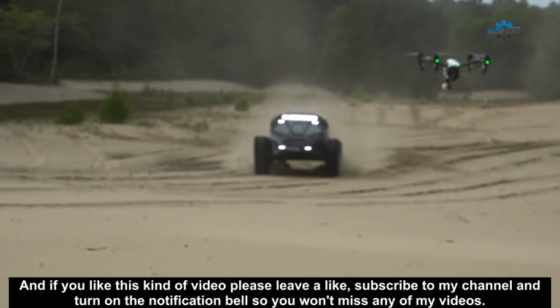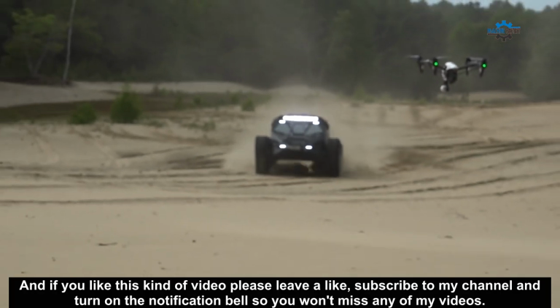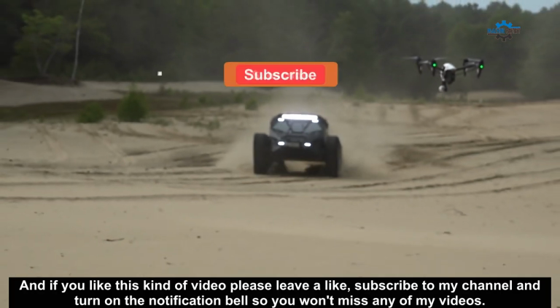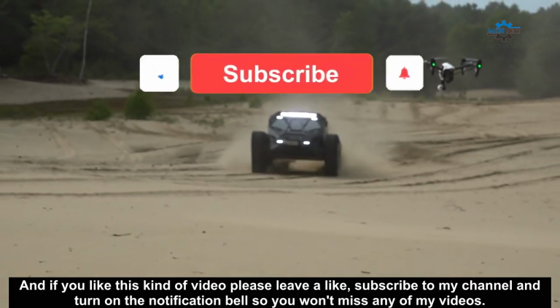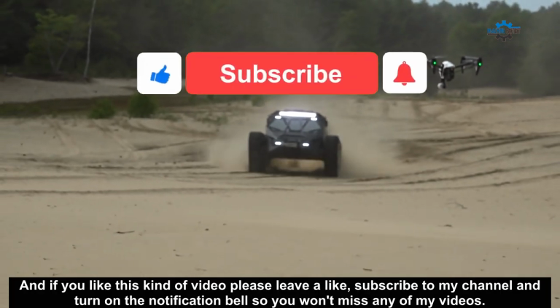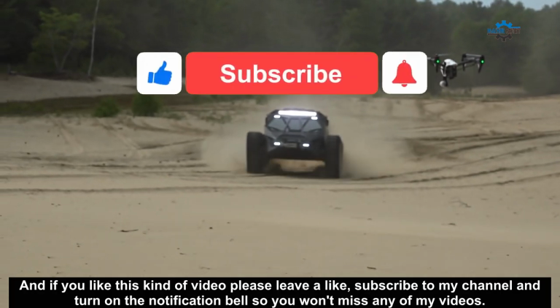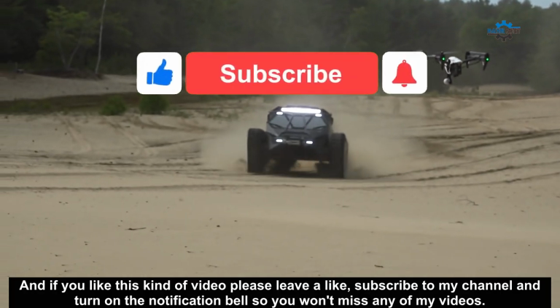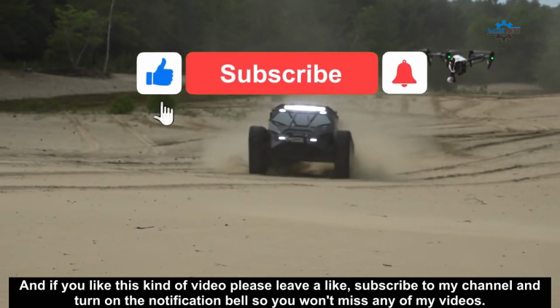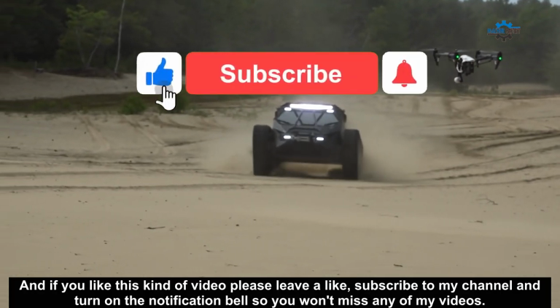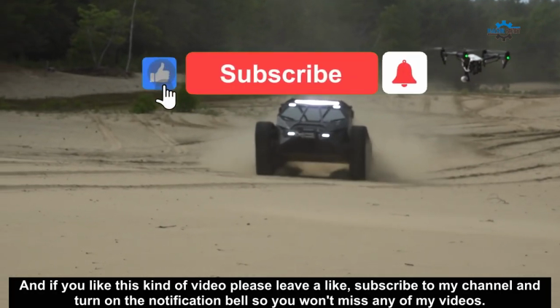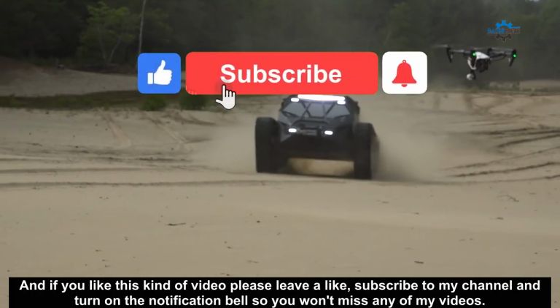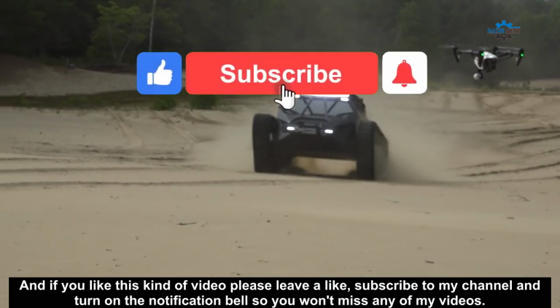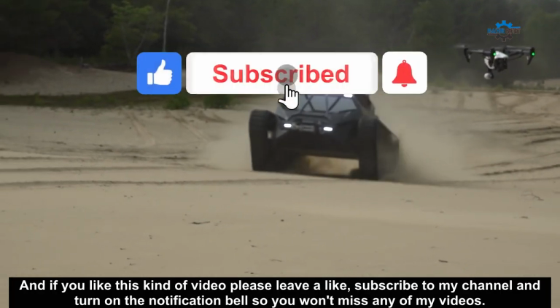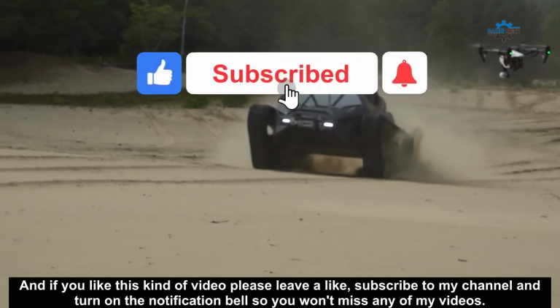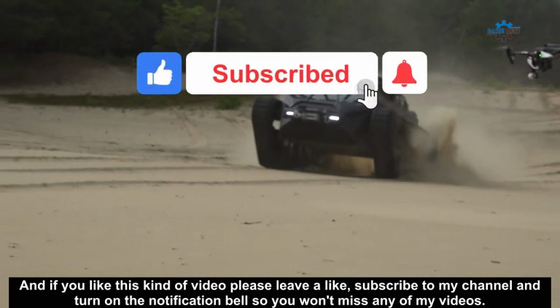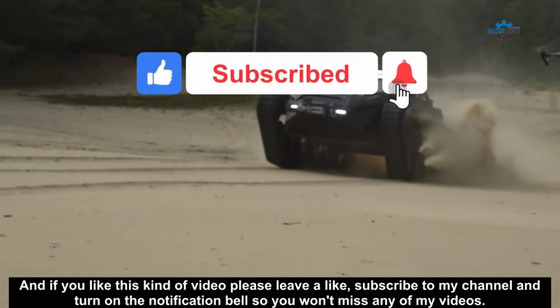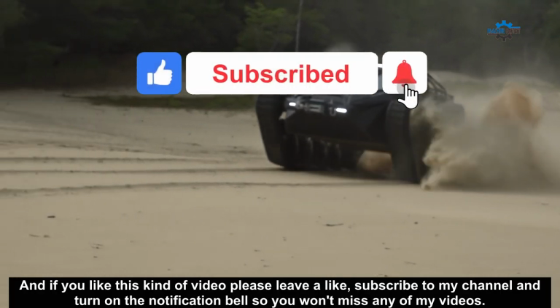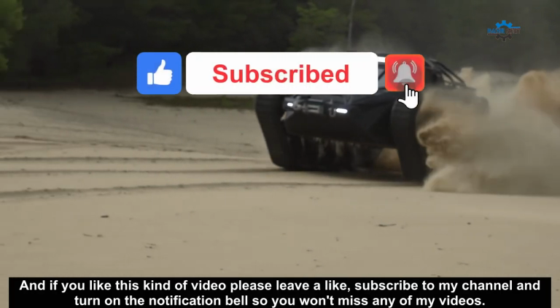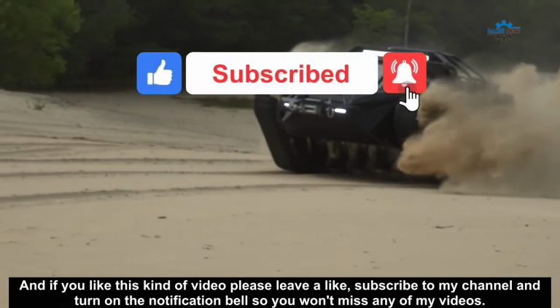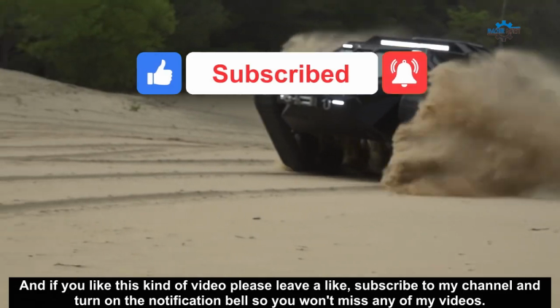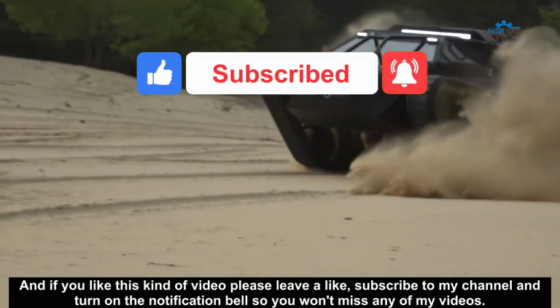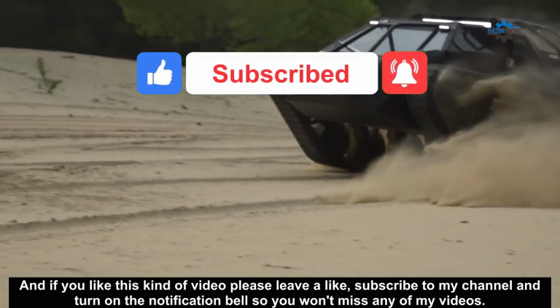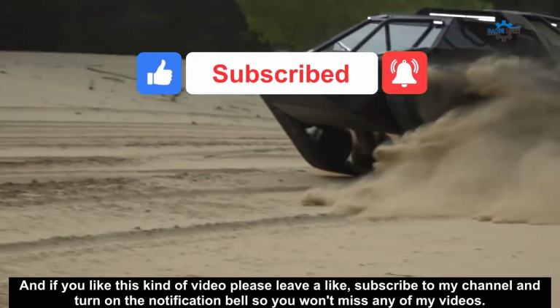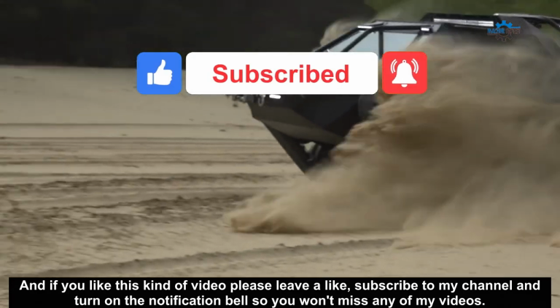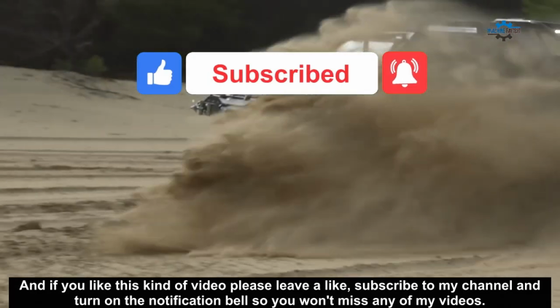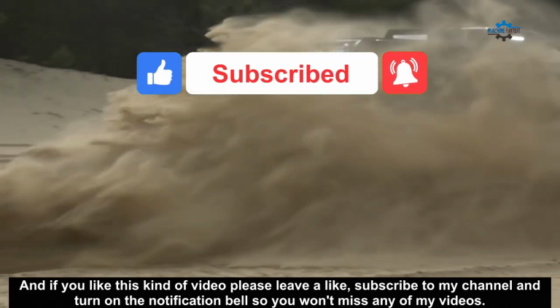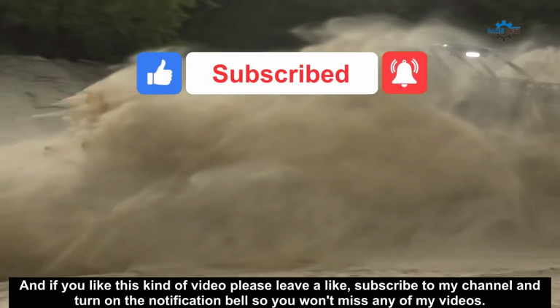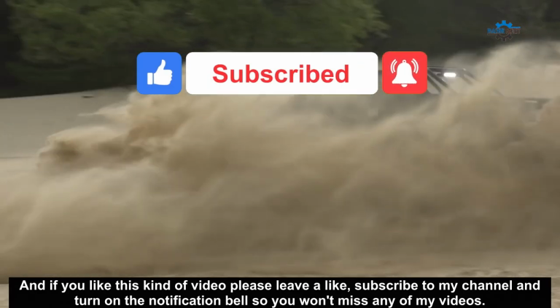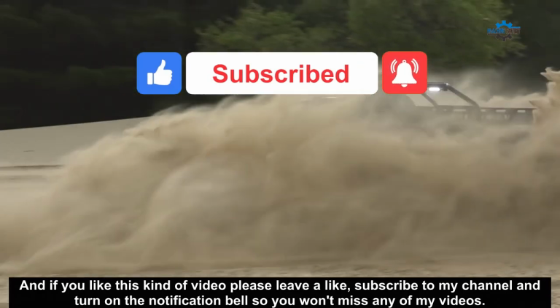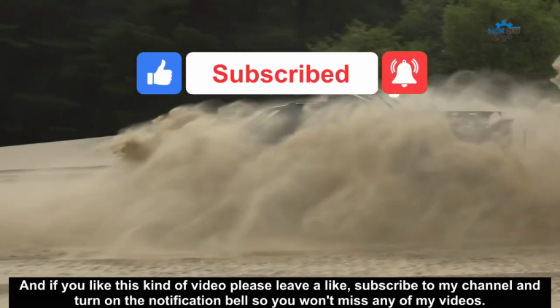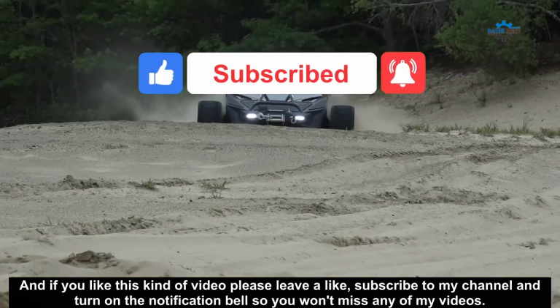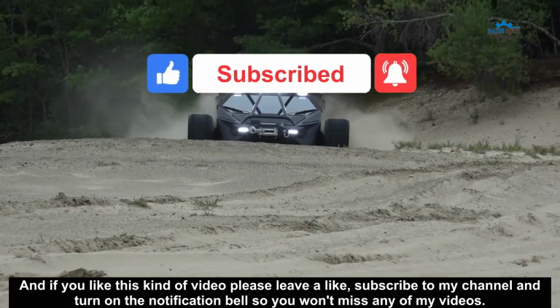And if you like these kind of videos, please leave a like, subscribe to my channel and turn on the notification bell so you won't miss any of my videos.